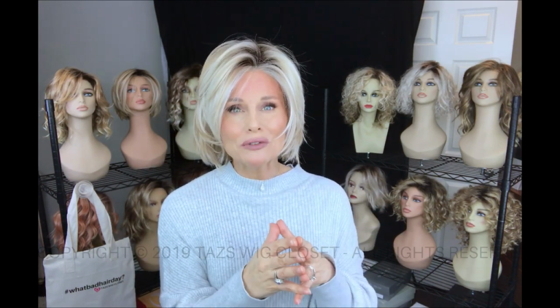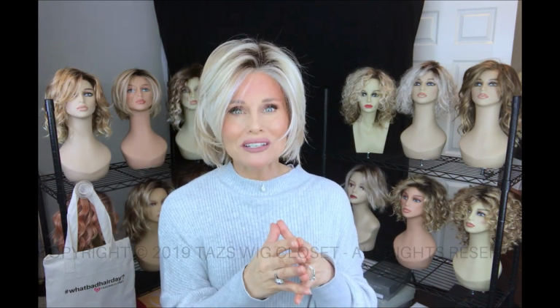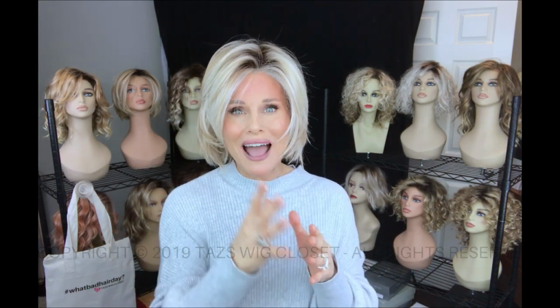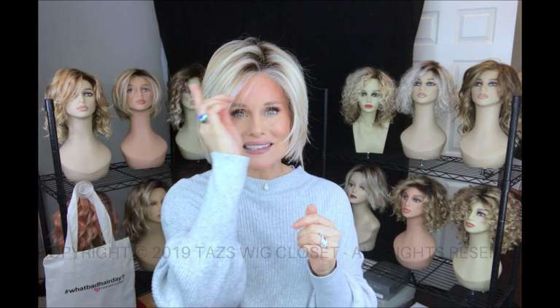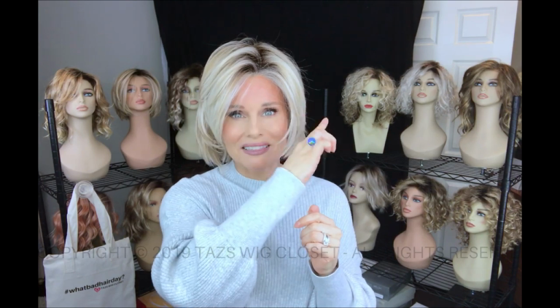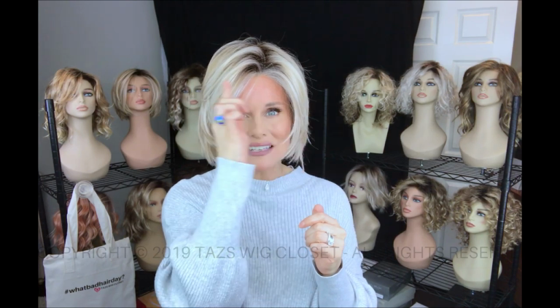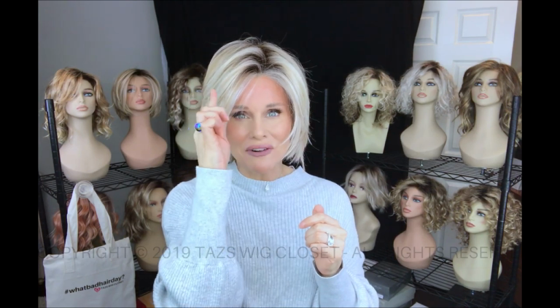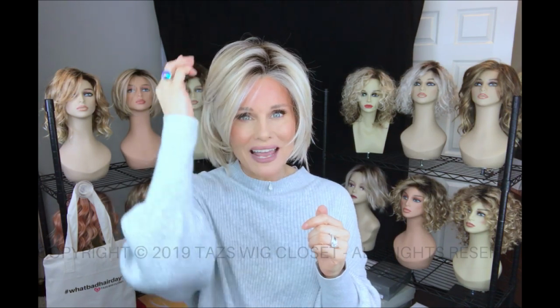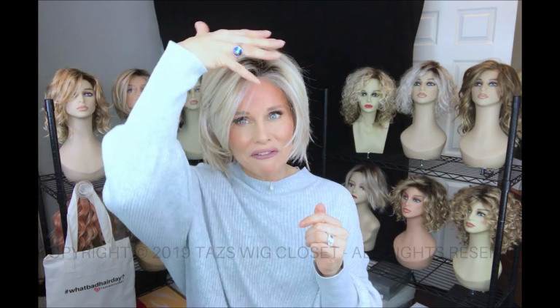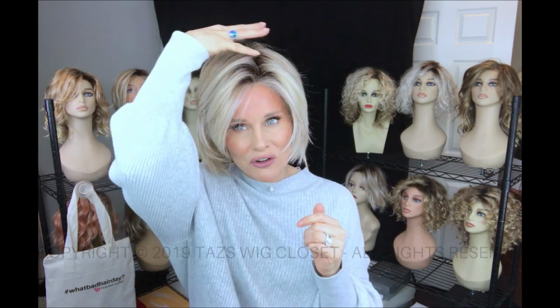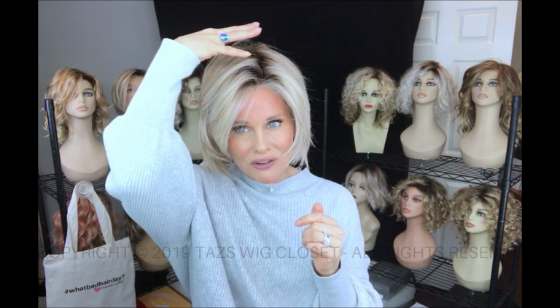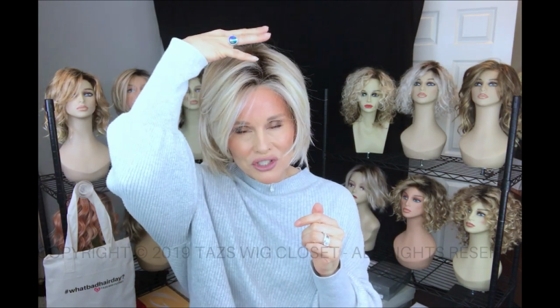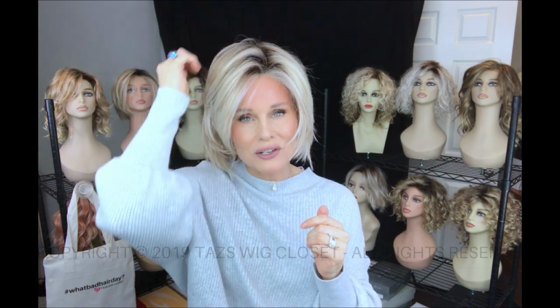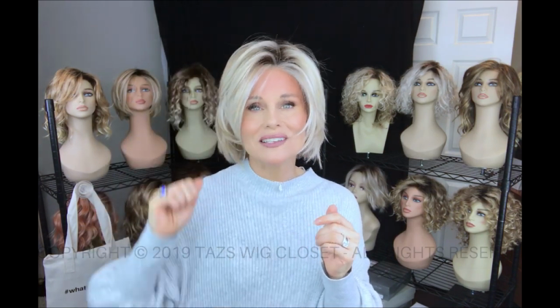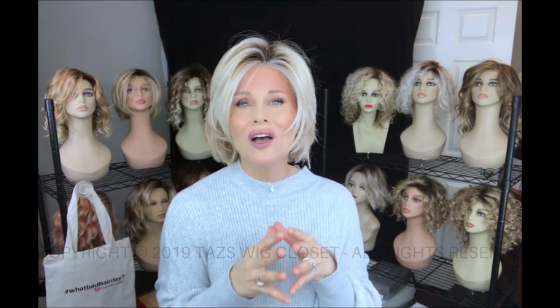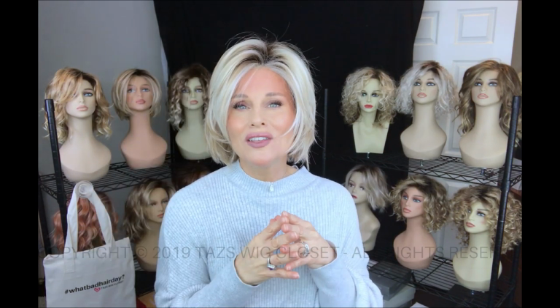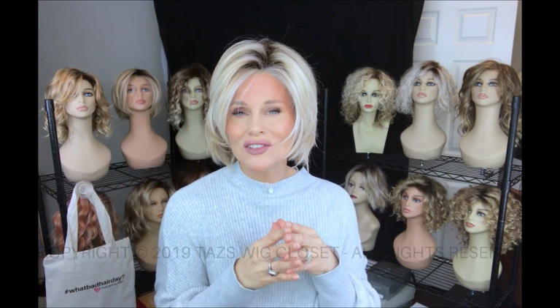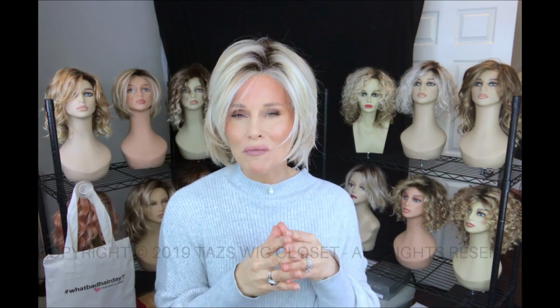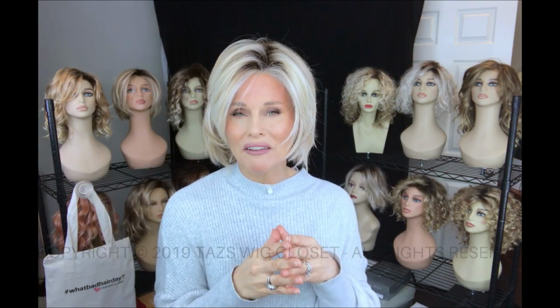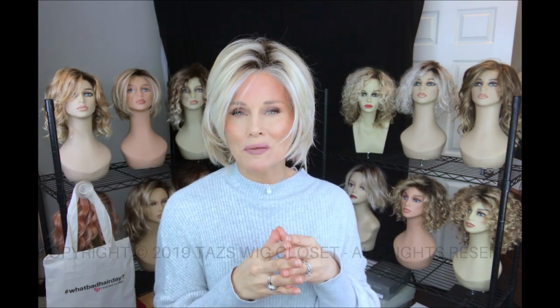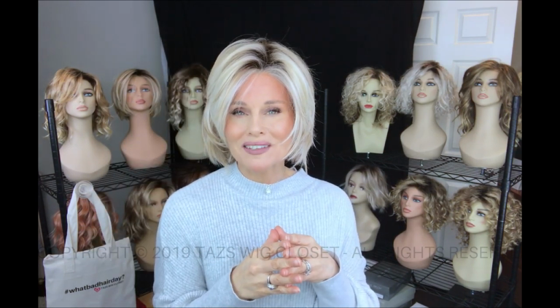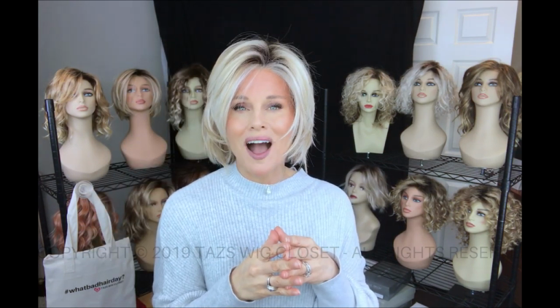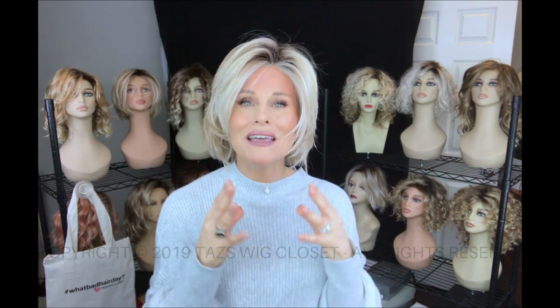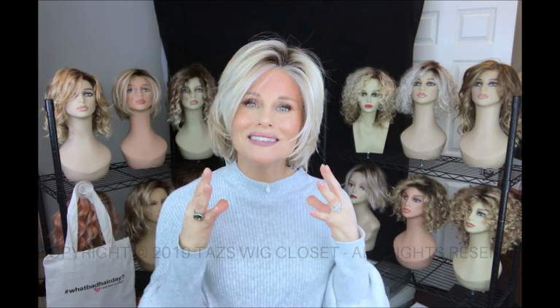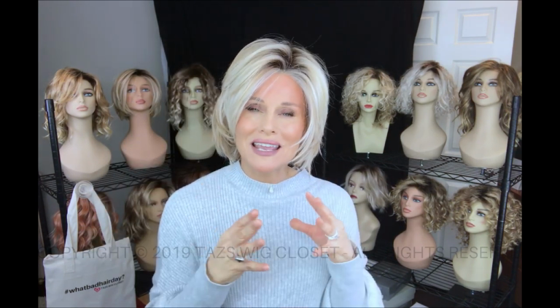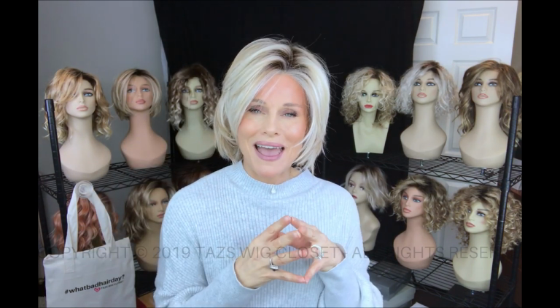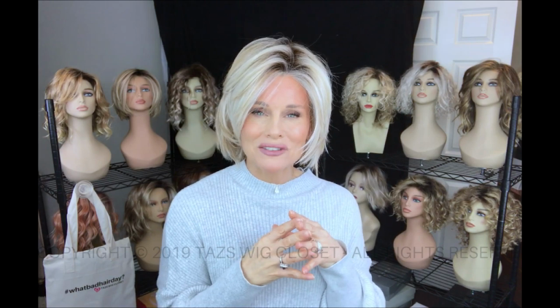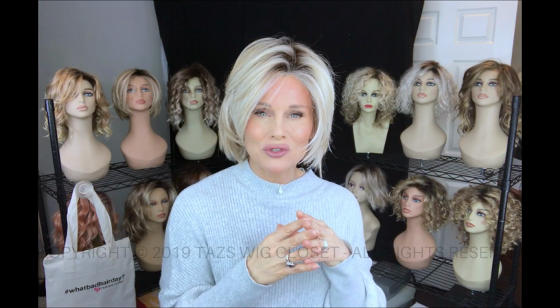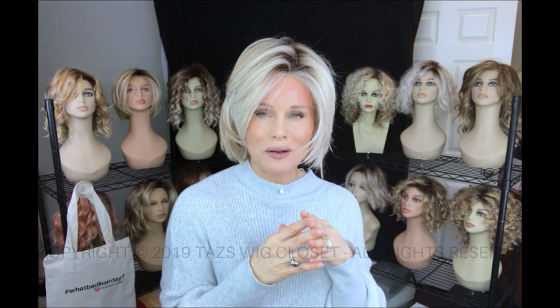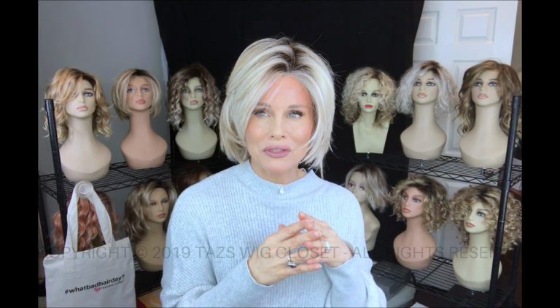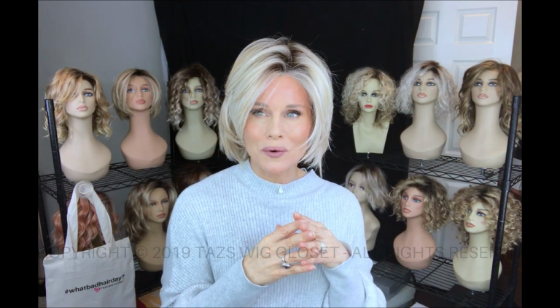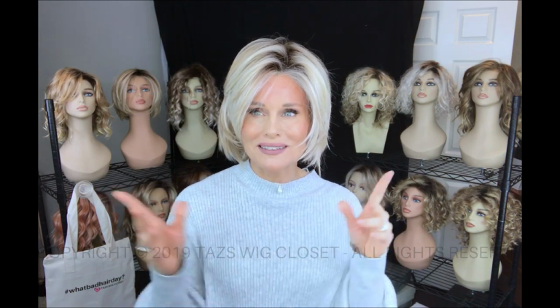Real Deal has a lace front and a full, very generous, single monofilament top — same as Straight Up With a Twist.